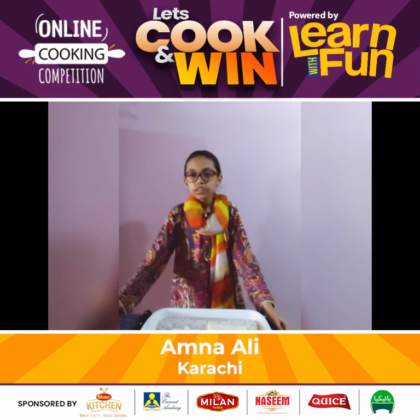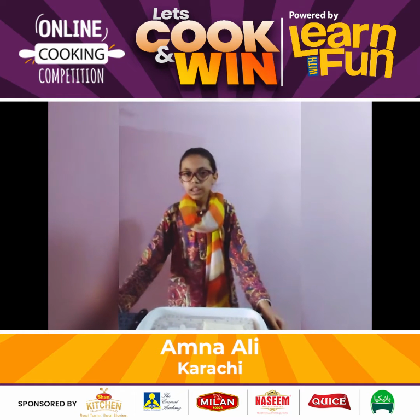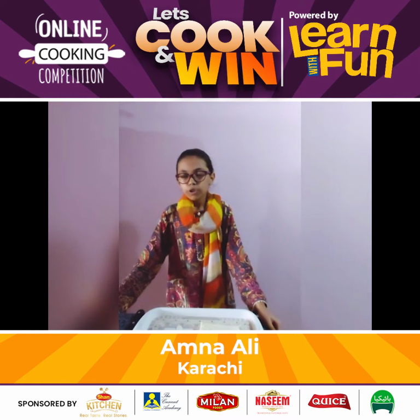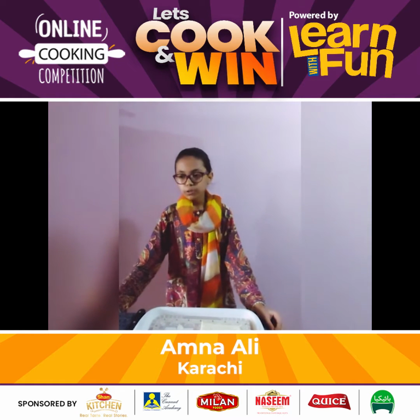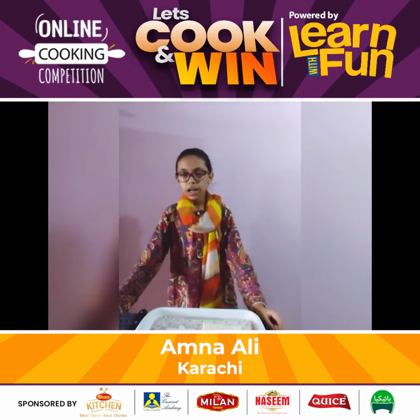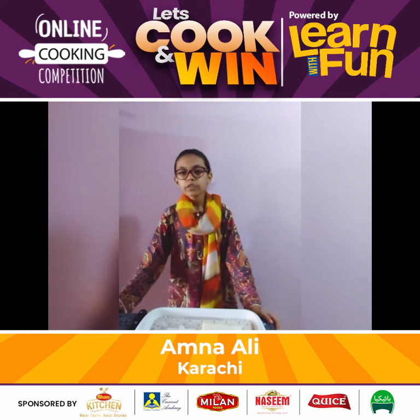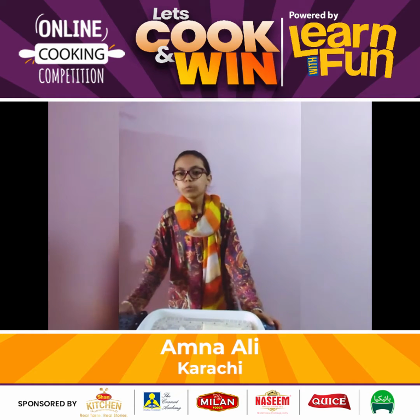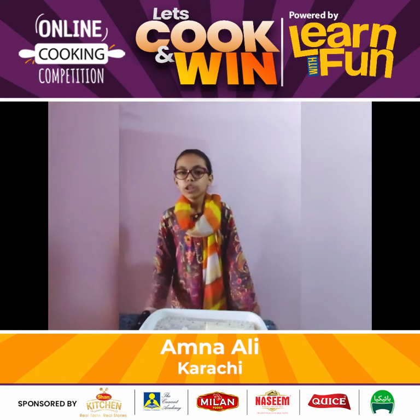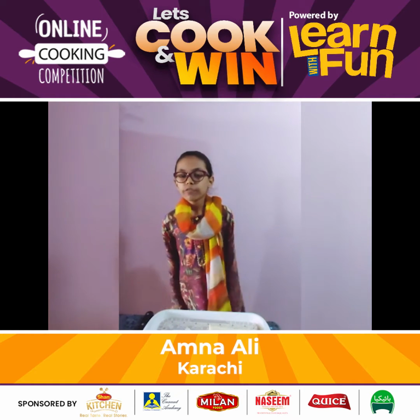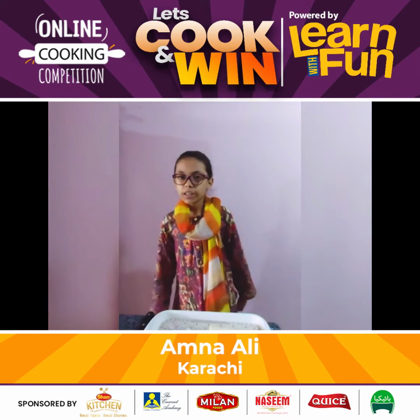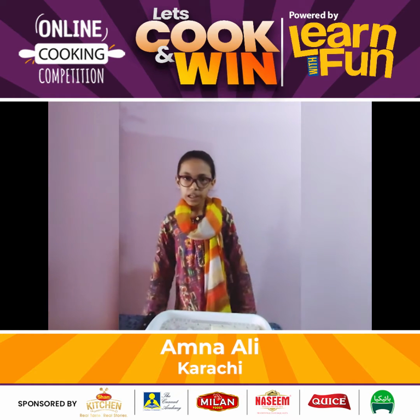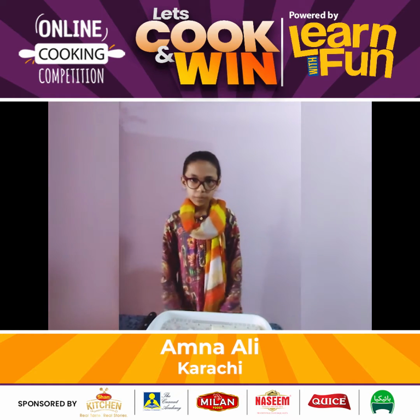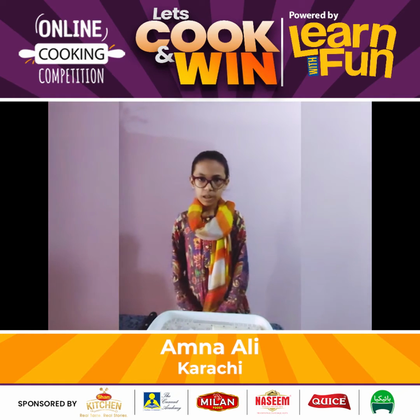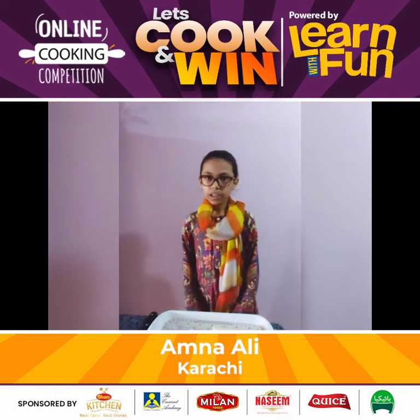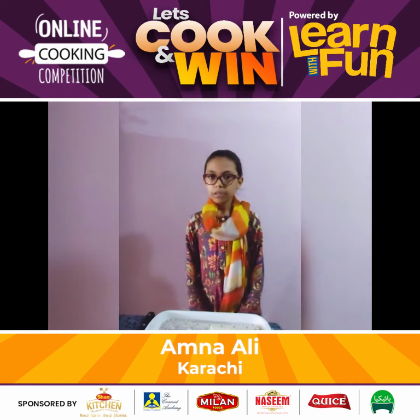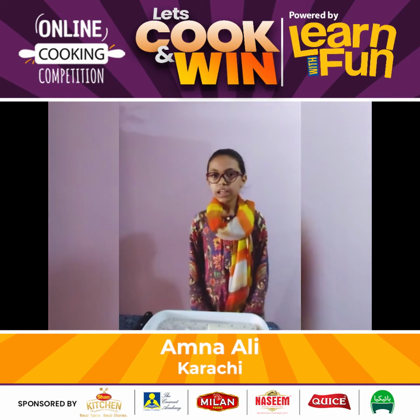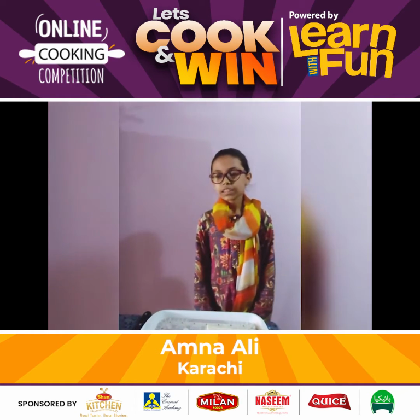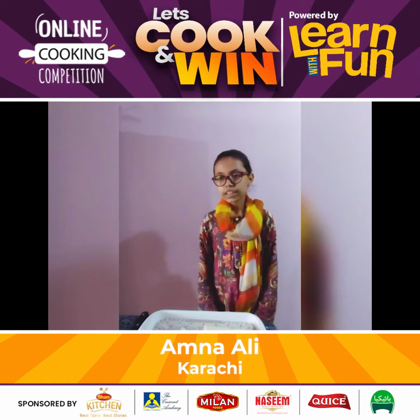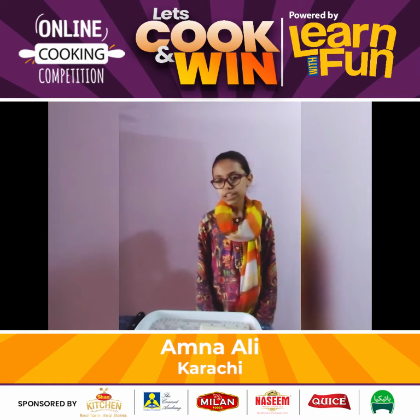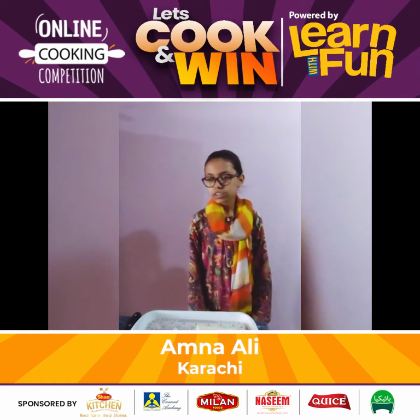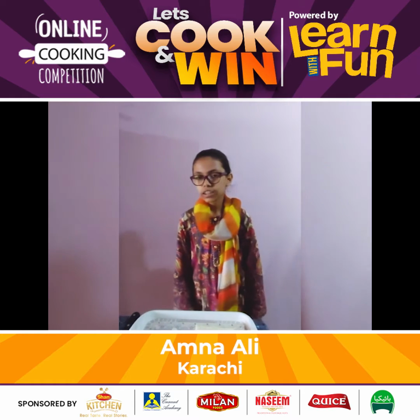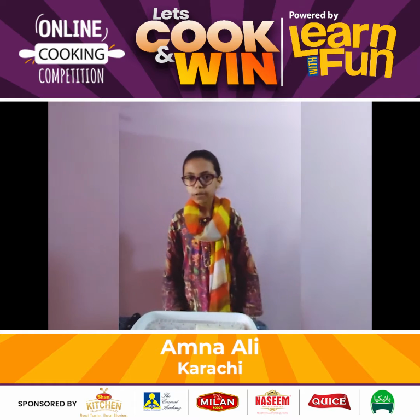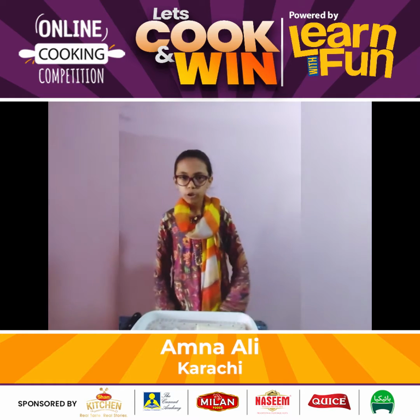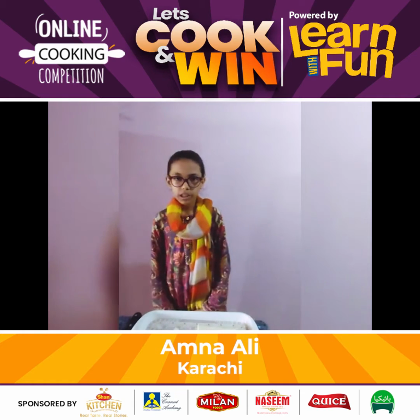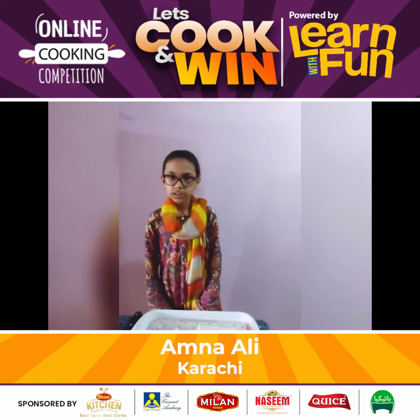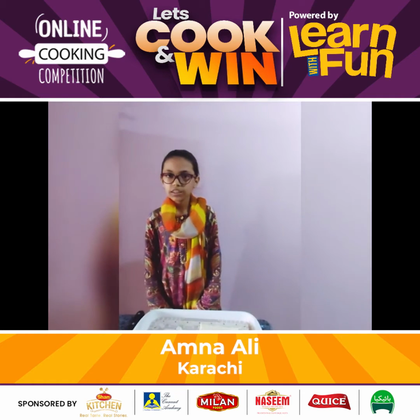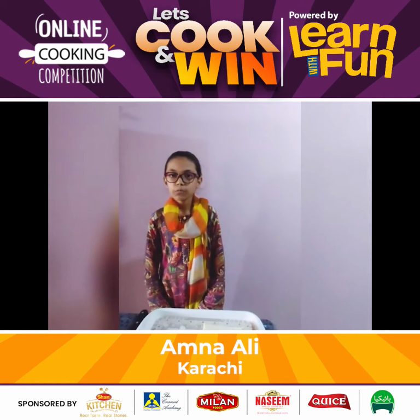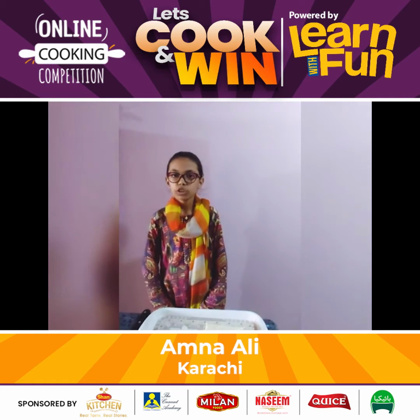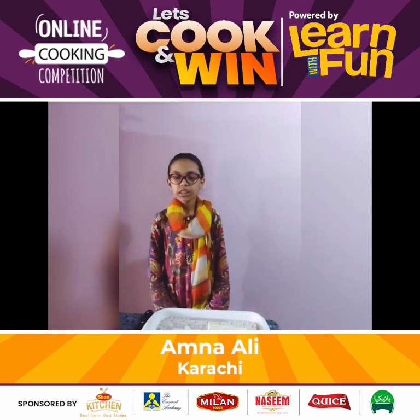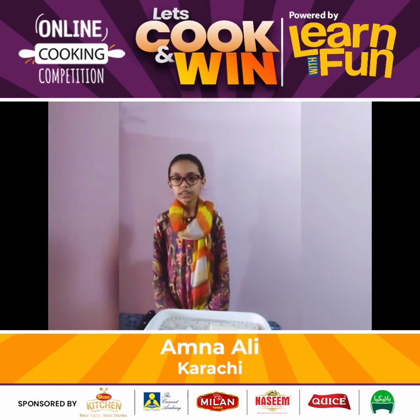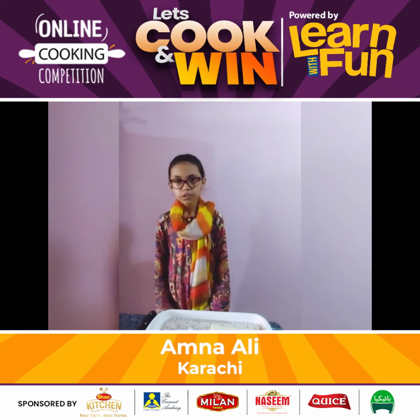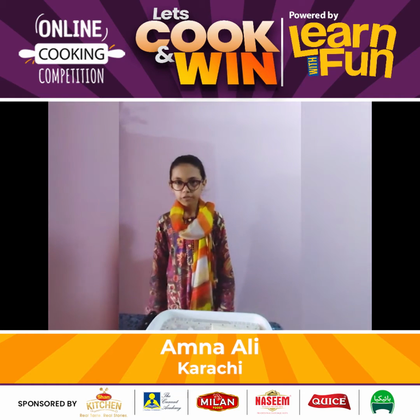Hello guys, I hope you all are fine. My name is Amna Yamat. I study in classics and I am from Karaj. I am from the local chicken club sandwich.